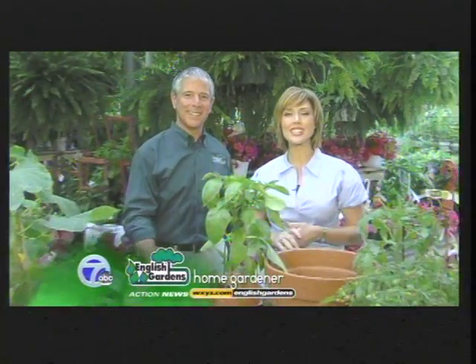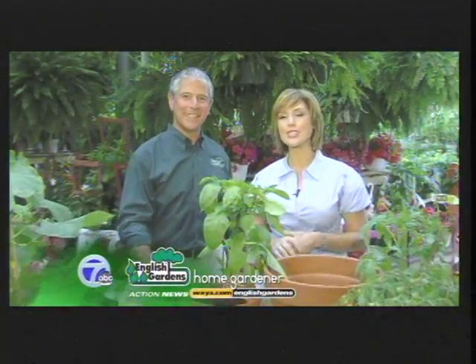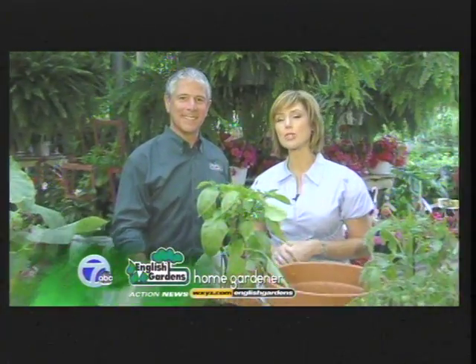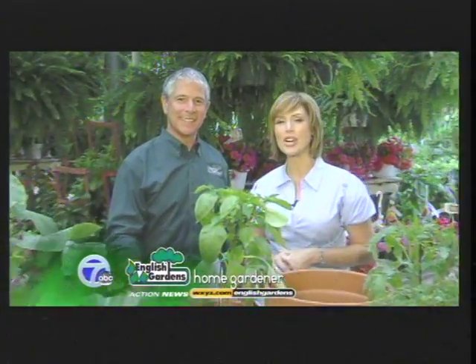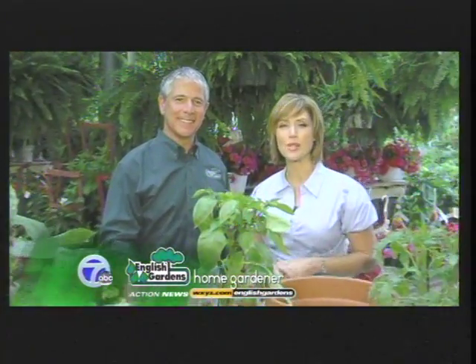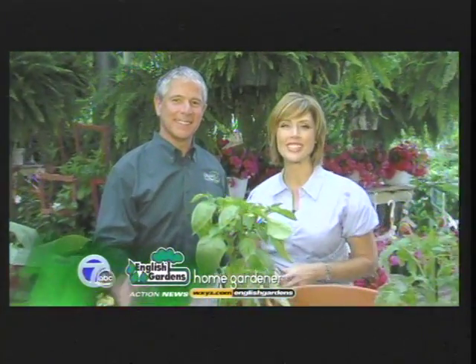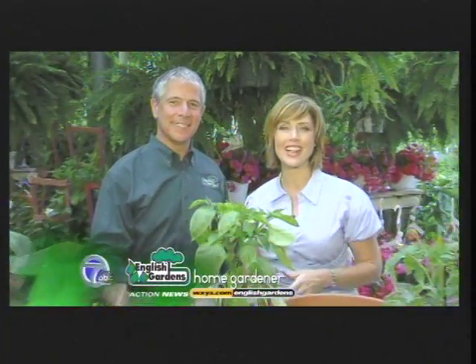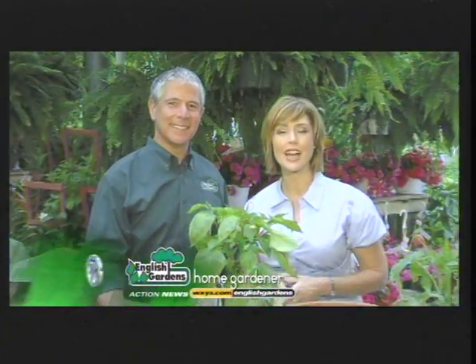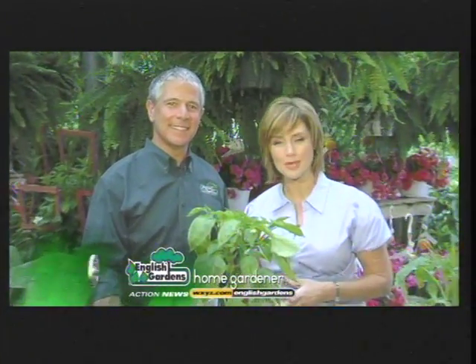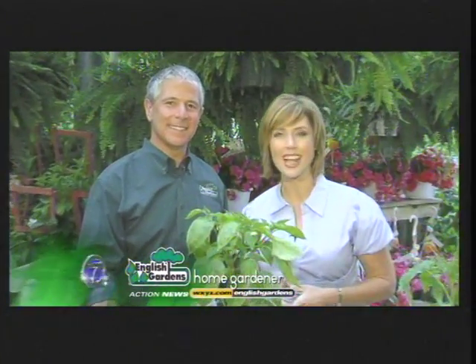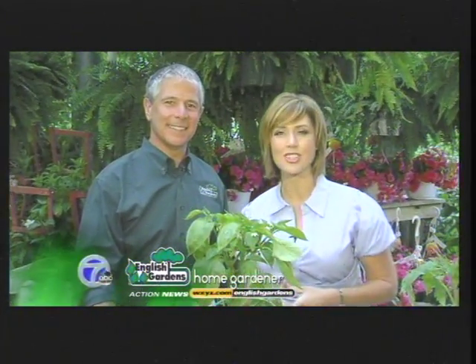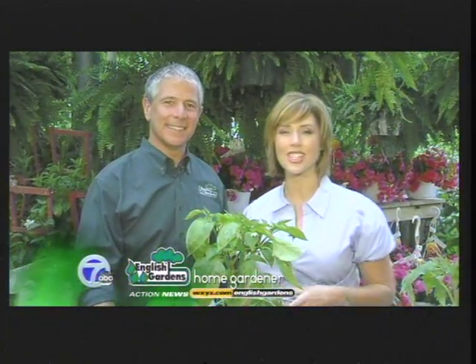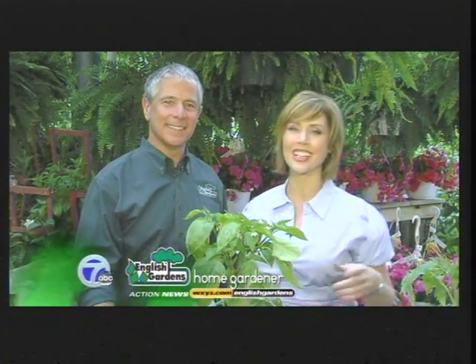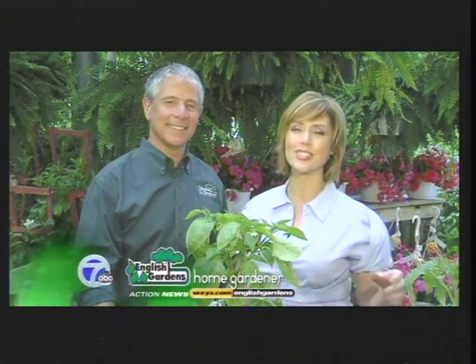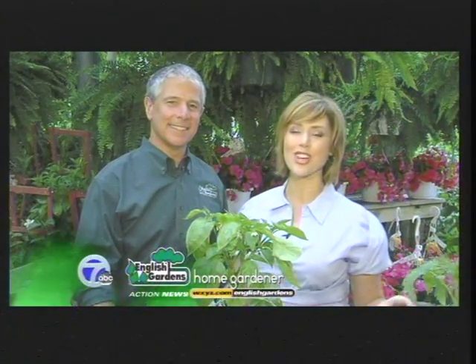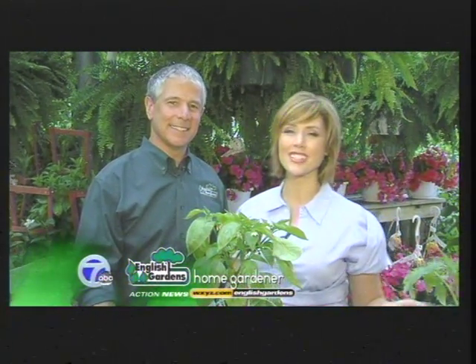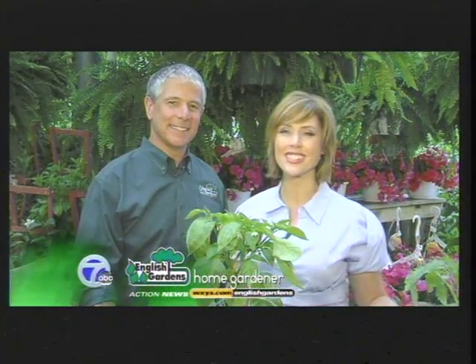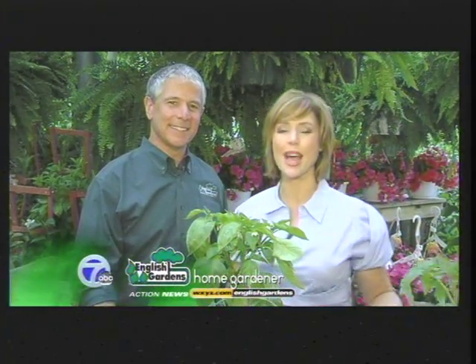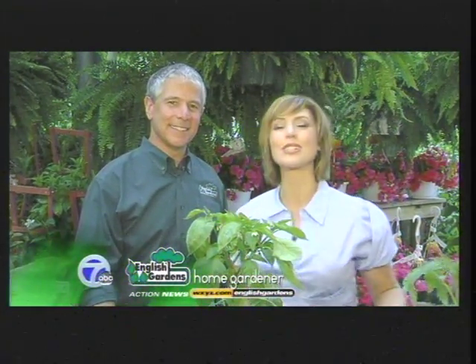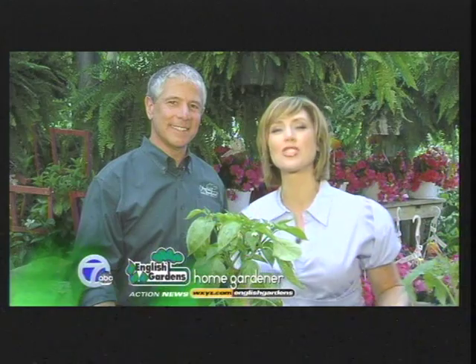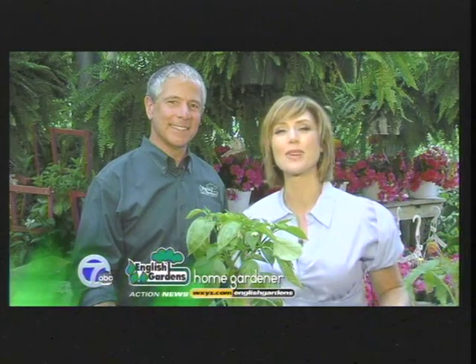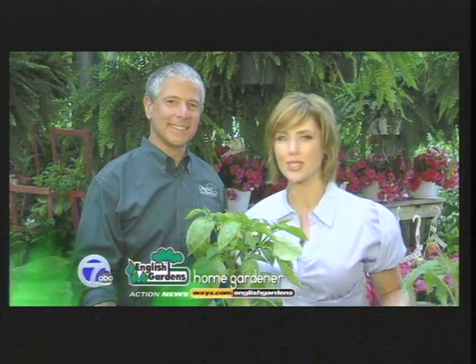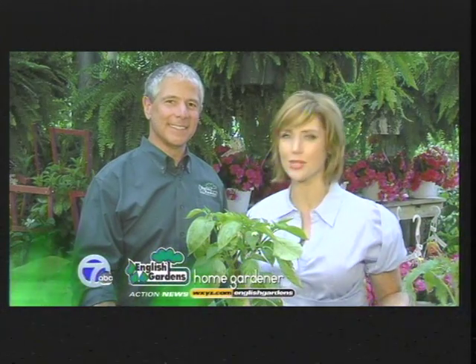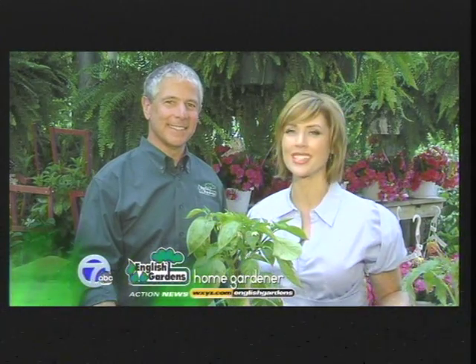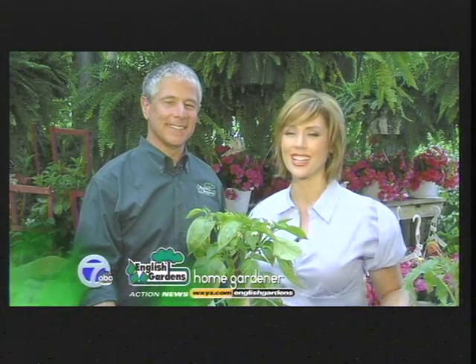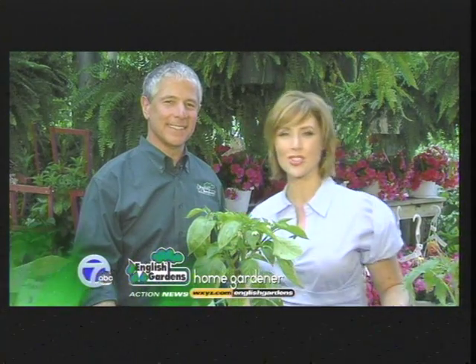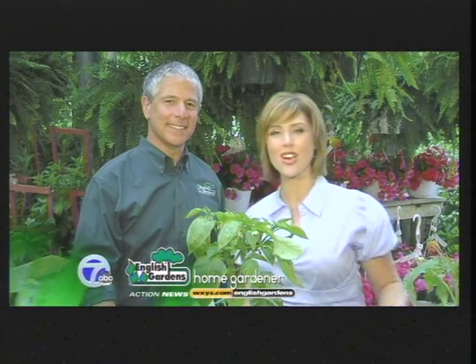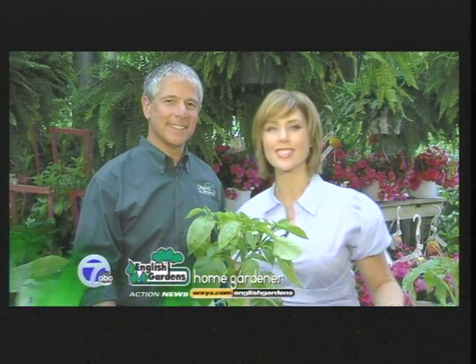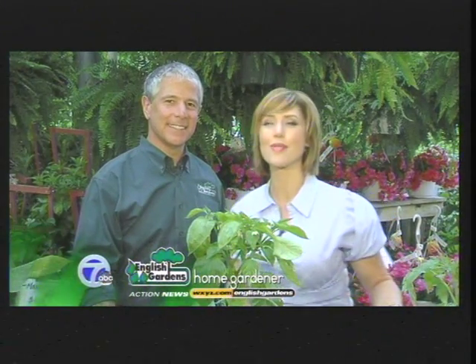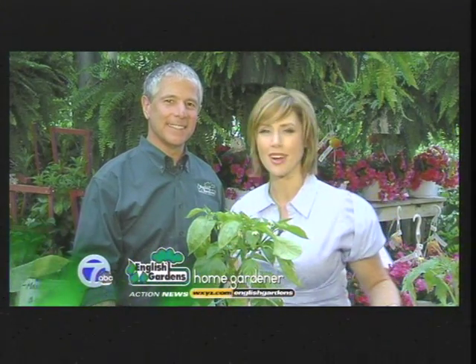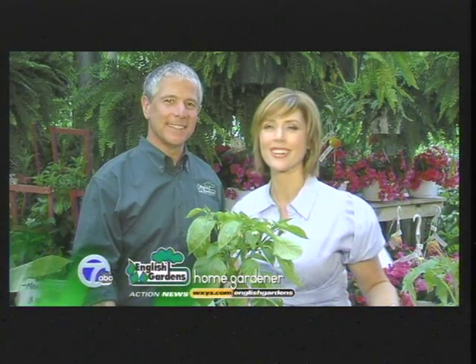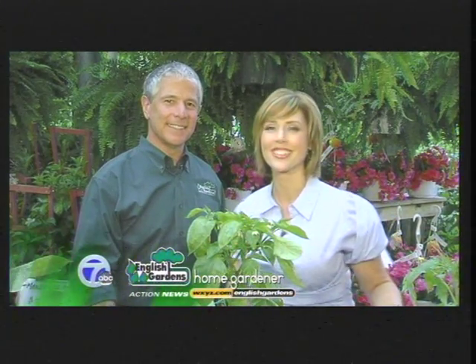You can see this on WXYZ.com slash English Gardens. I'm Alicia Smith with this week's English Gardens Home Gardener.